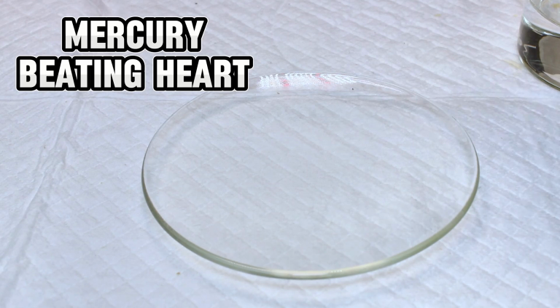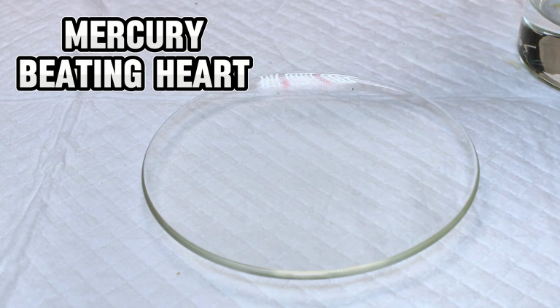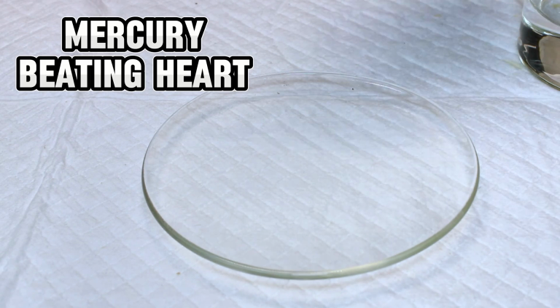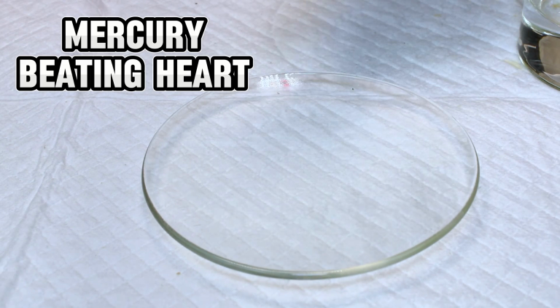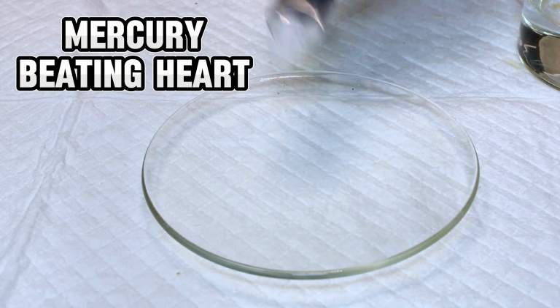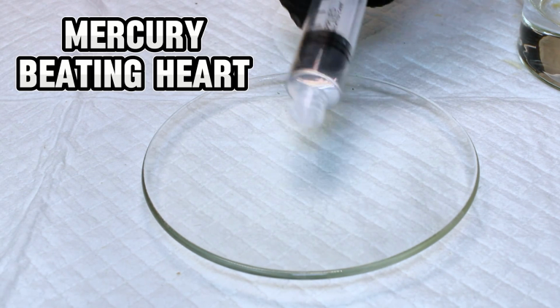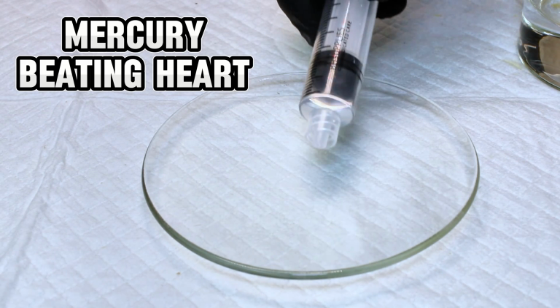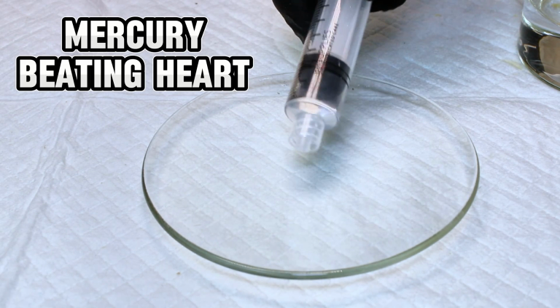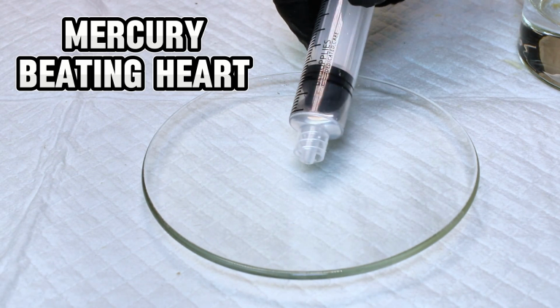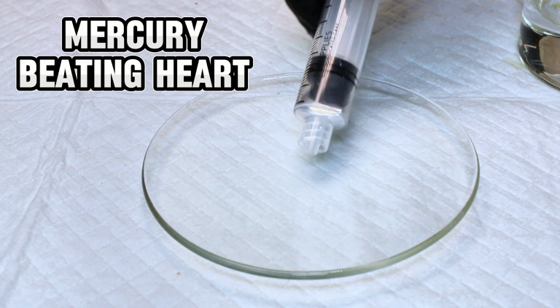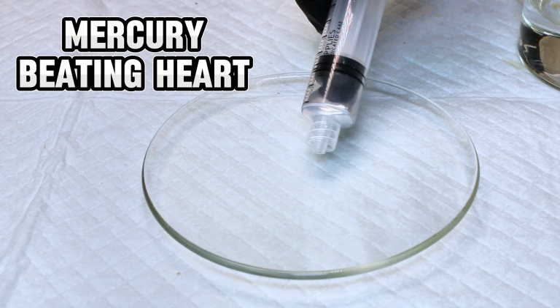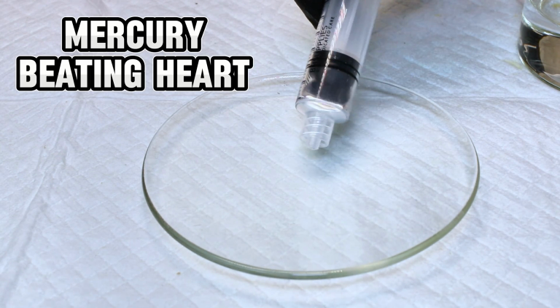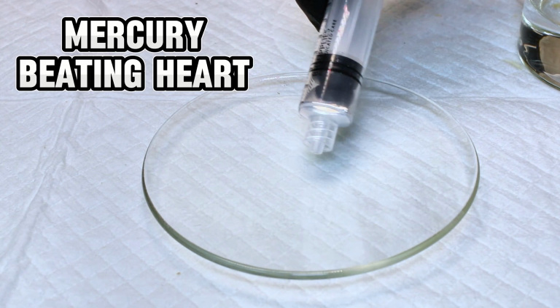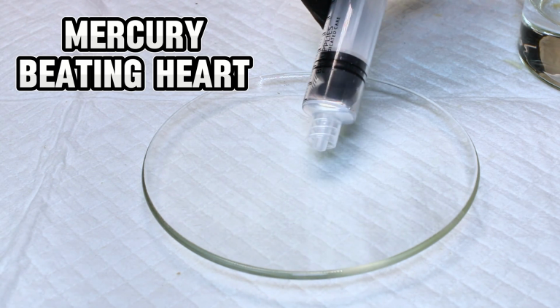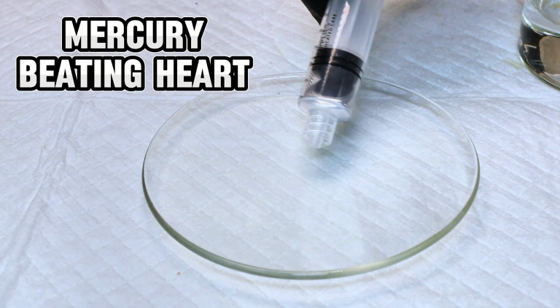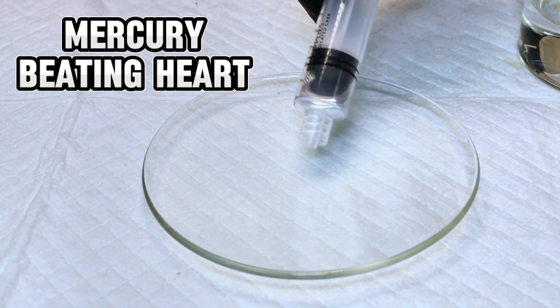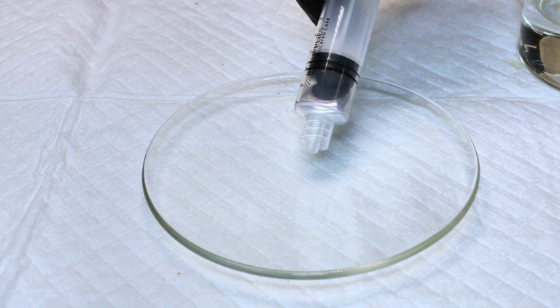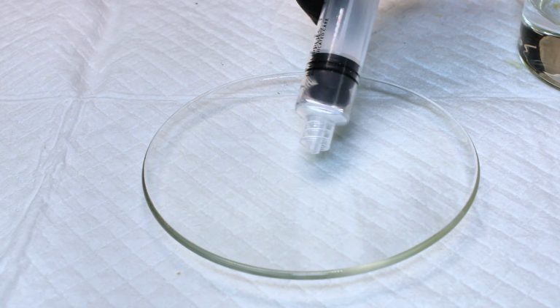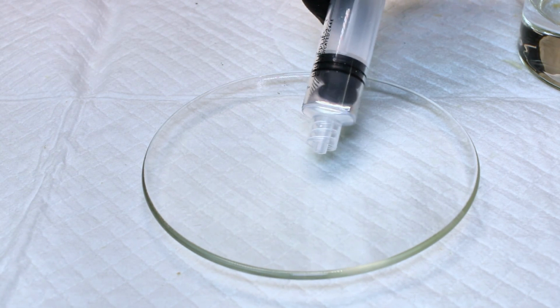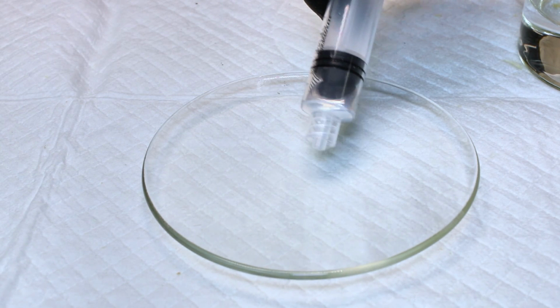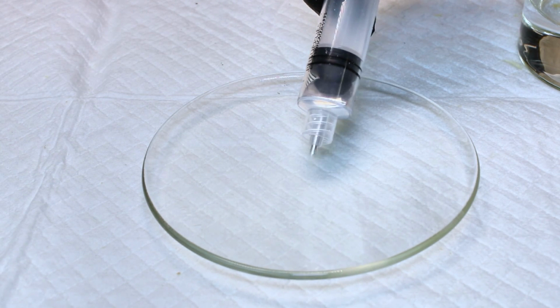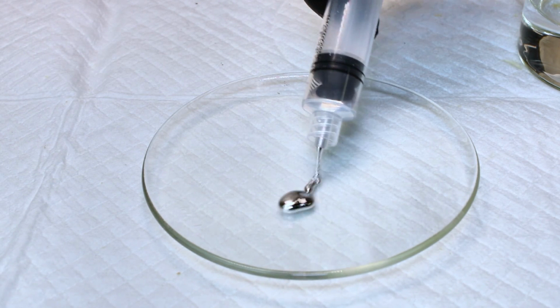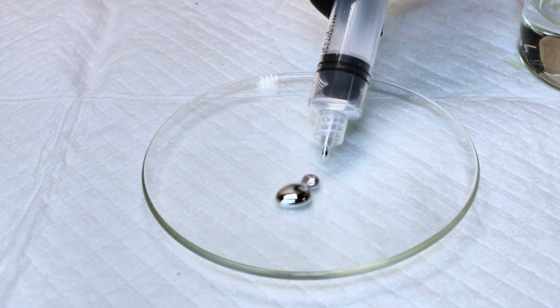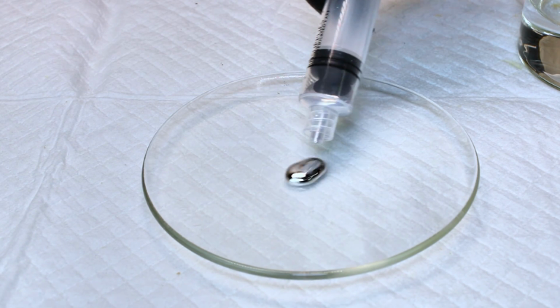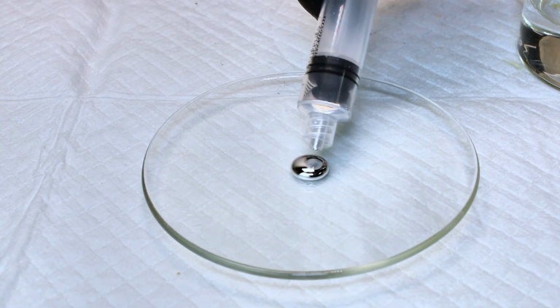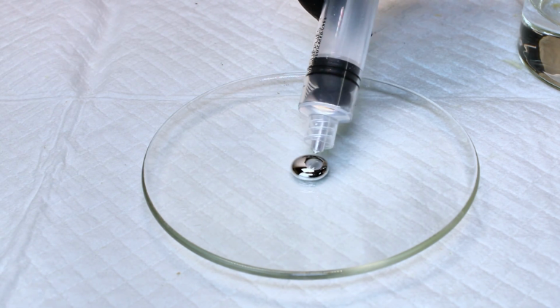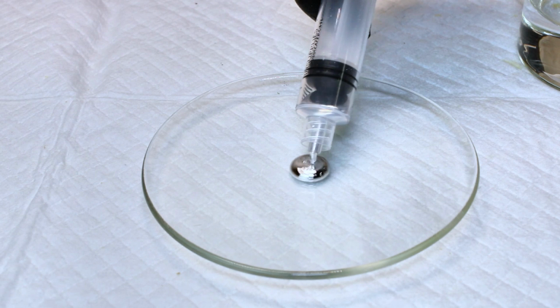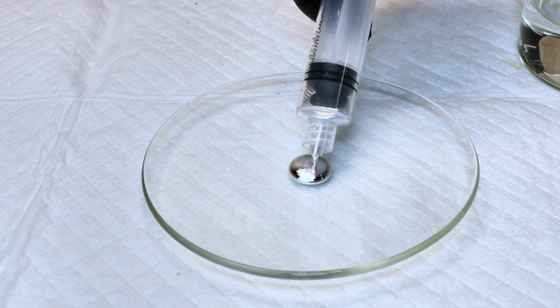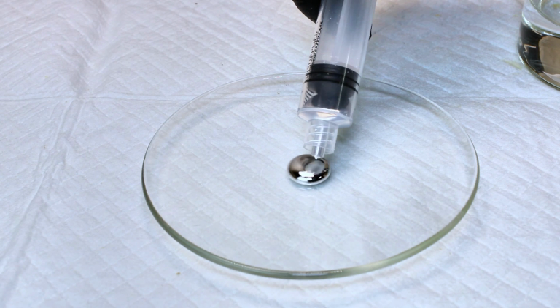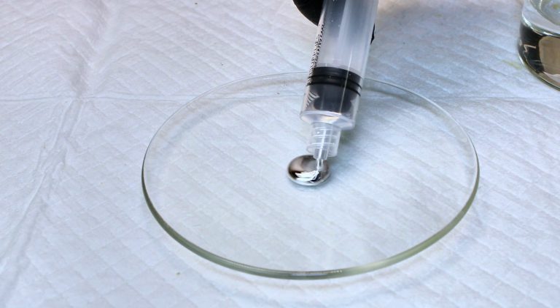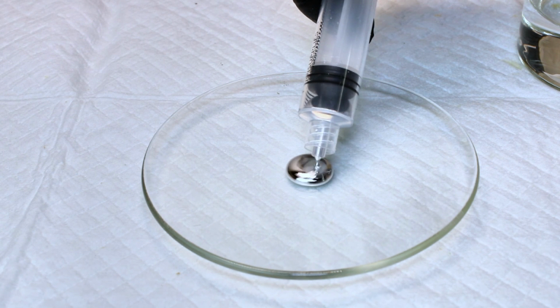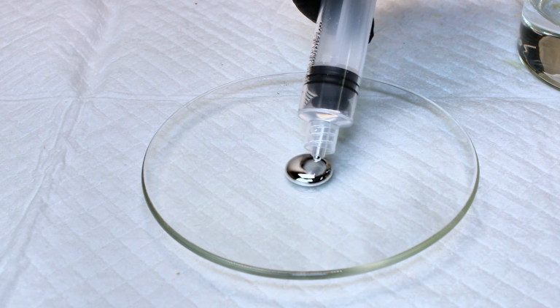Today I'm going to show you the mercury beating heart, which is one of the very few known oscillating chemical reactions.